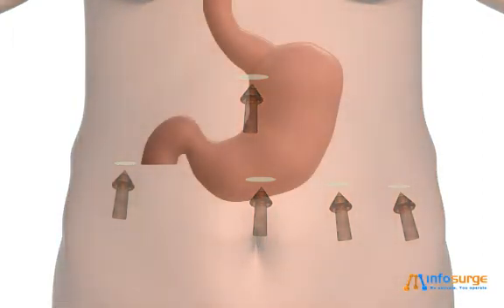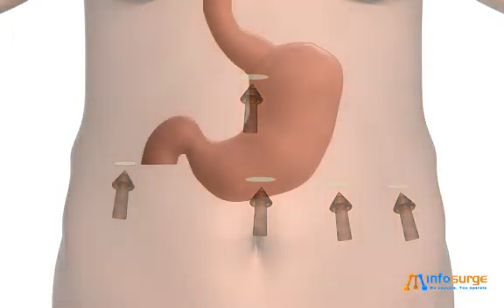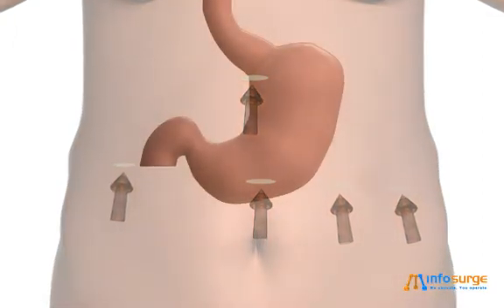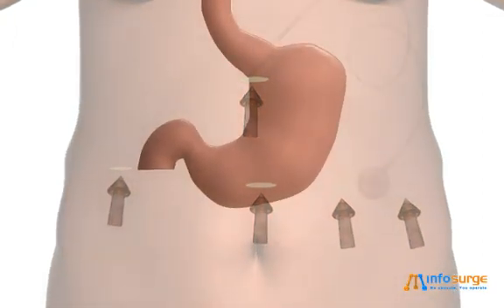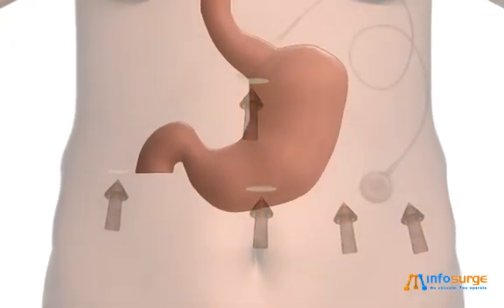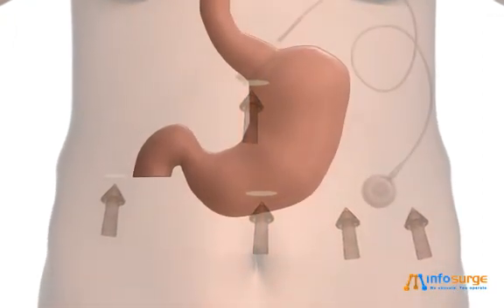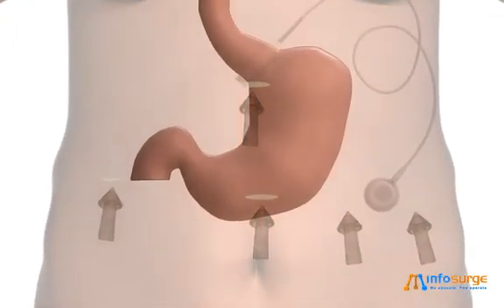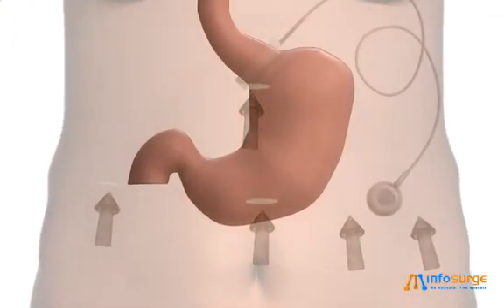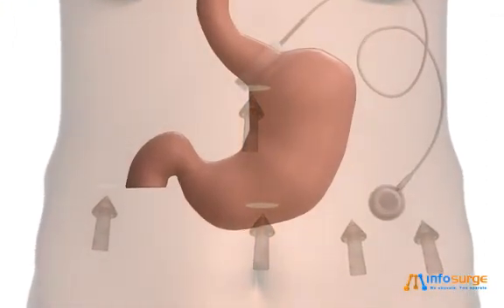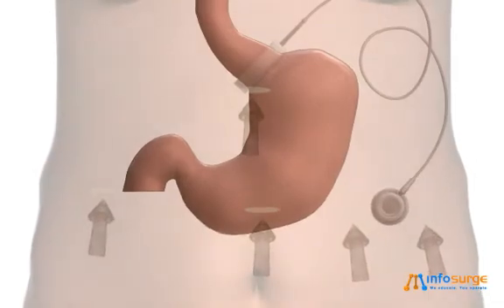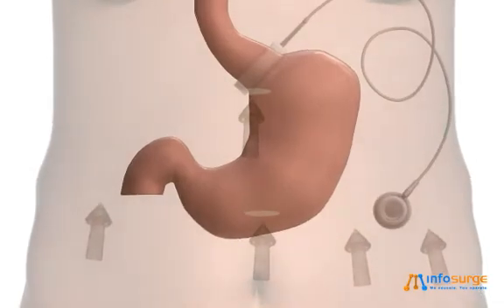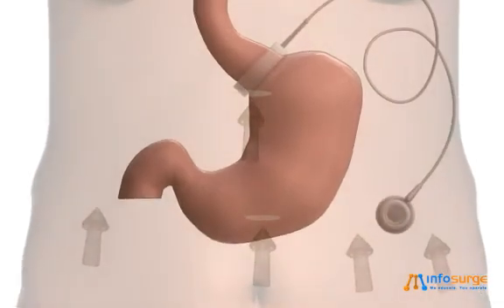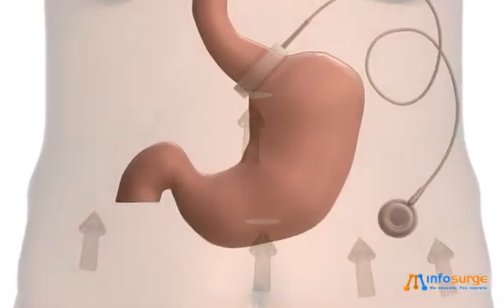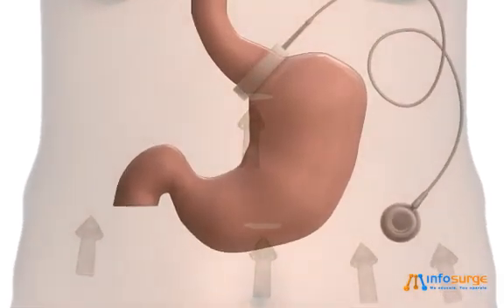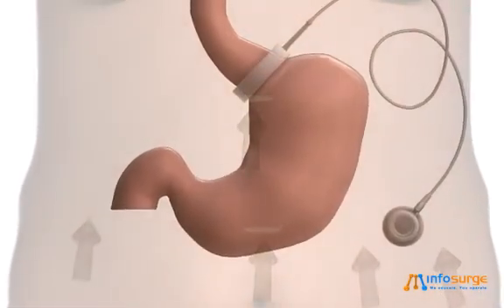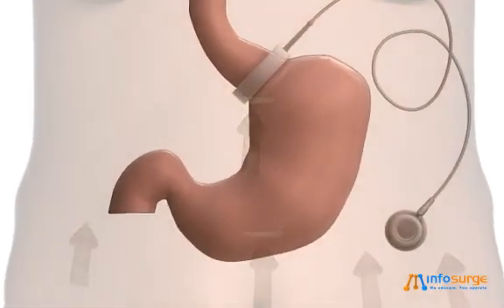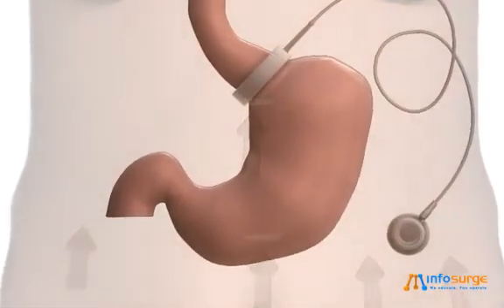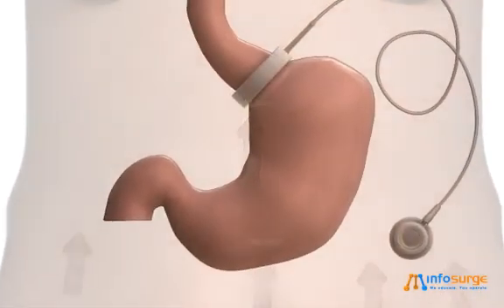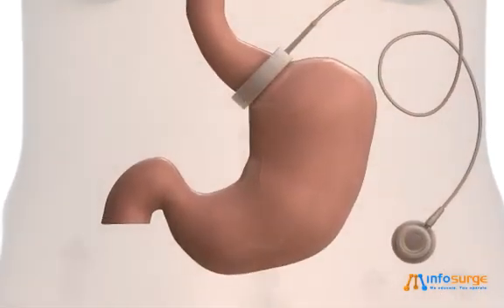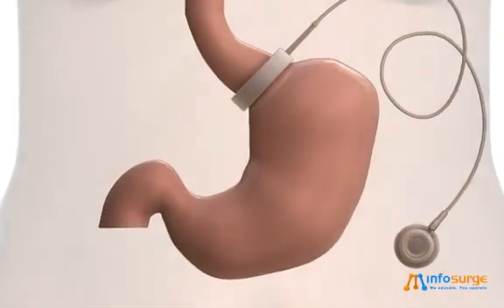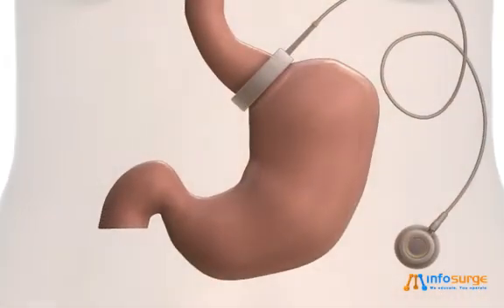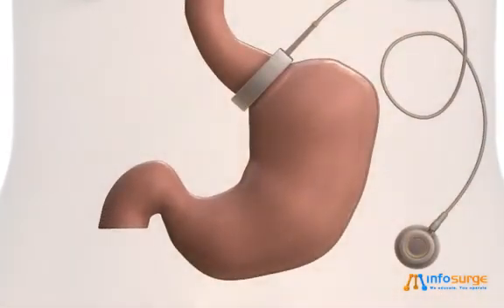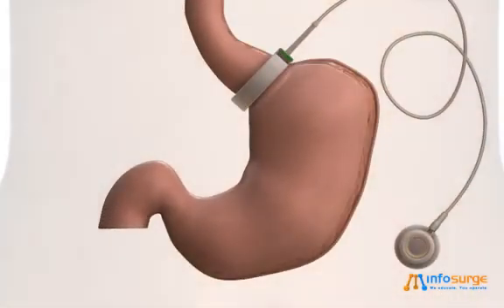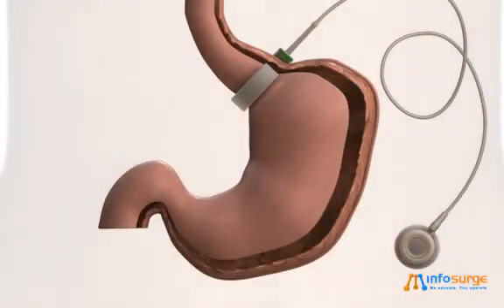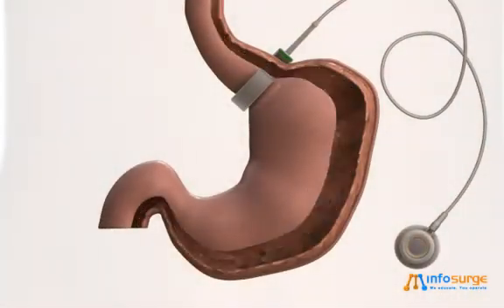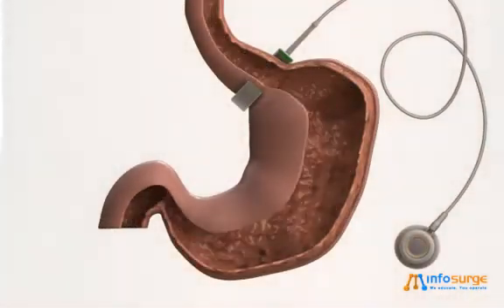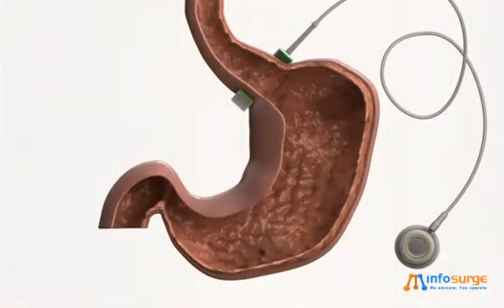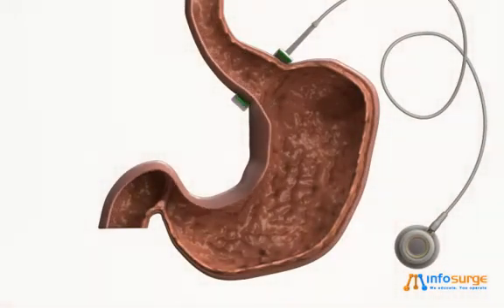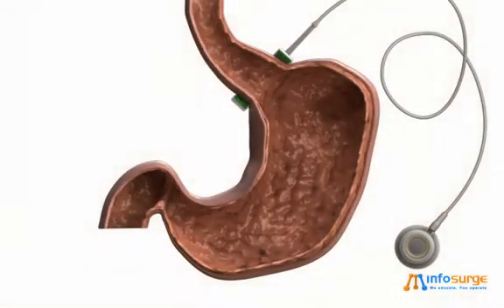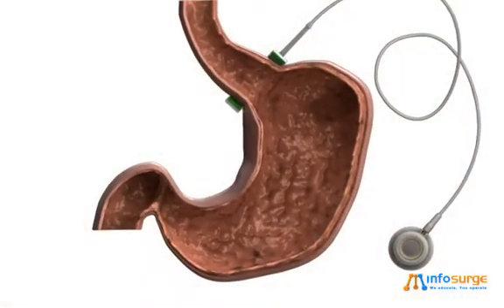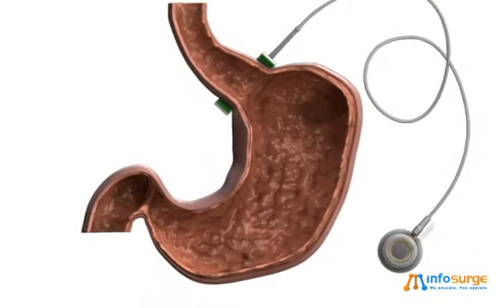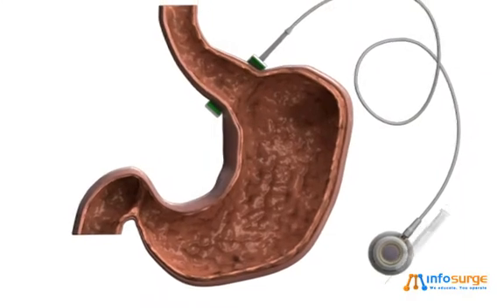The surgeon places the band around the top section of the stomach. This molds the stomach into a small upper pouch and a lower chamber.